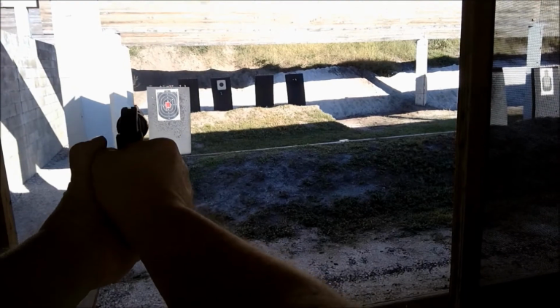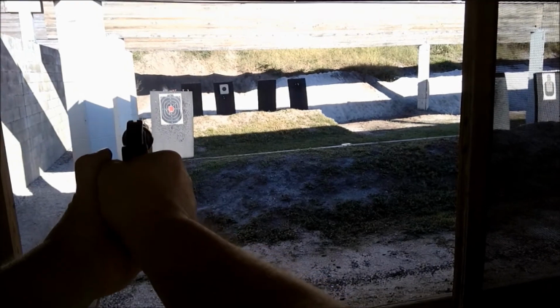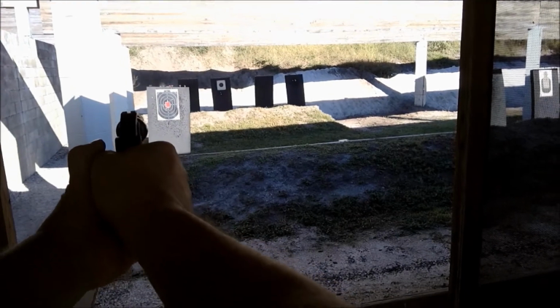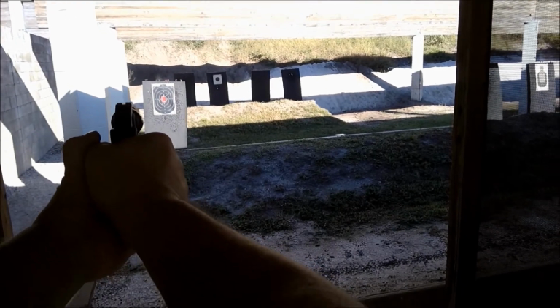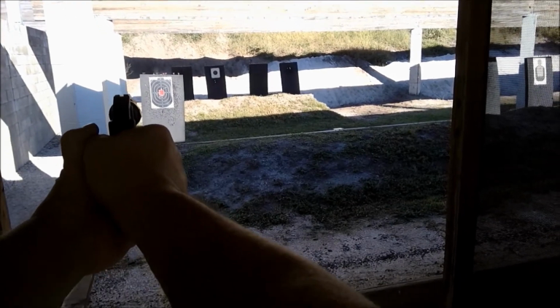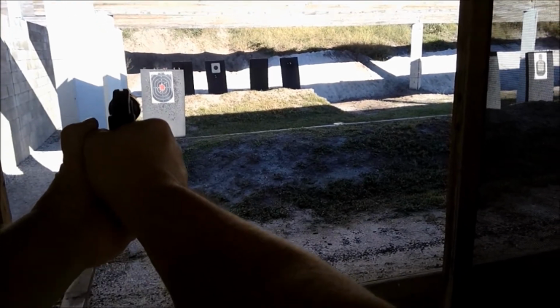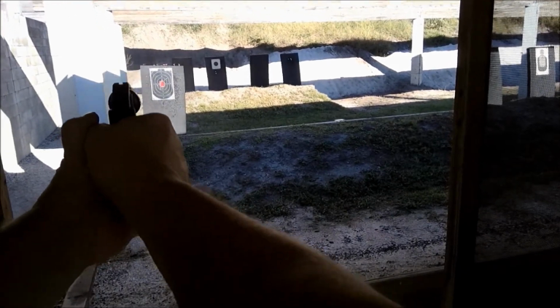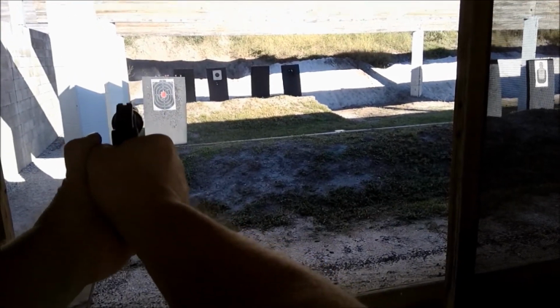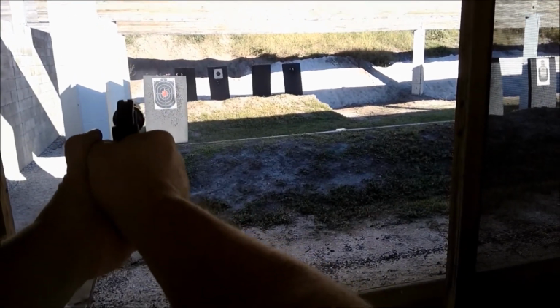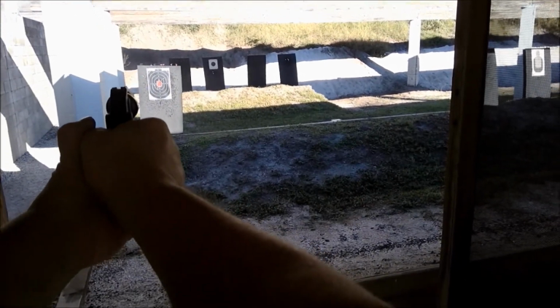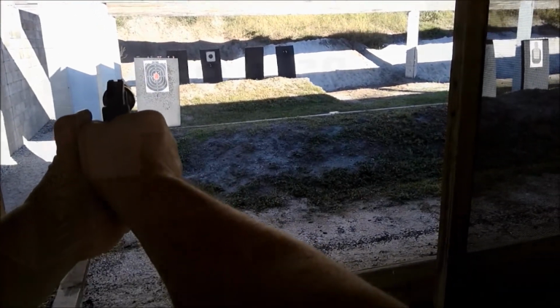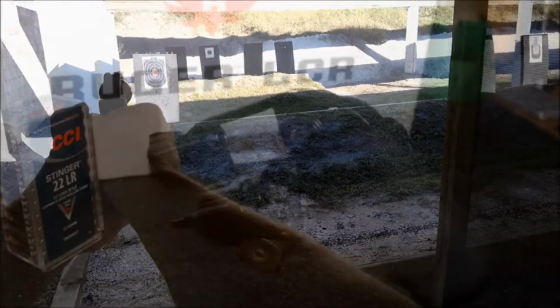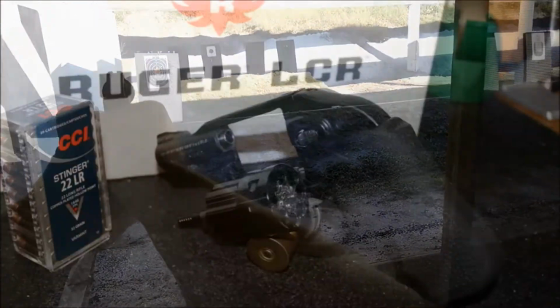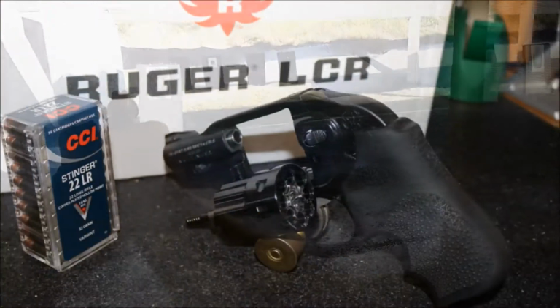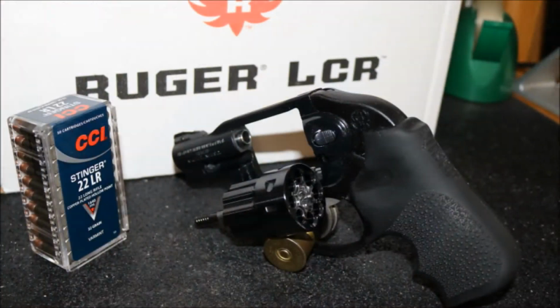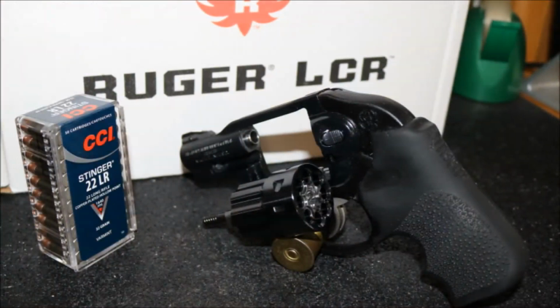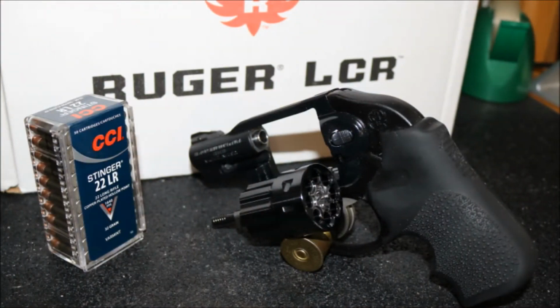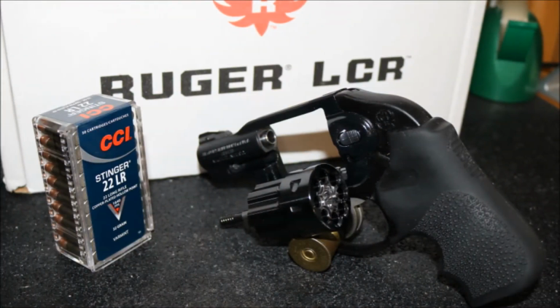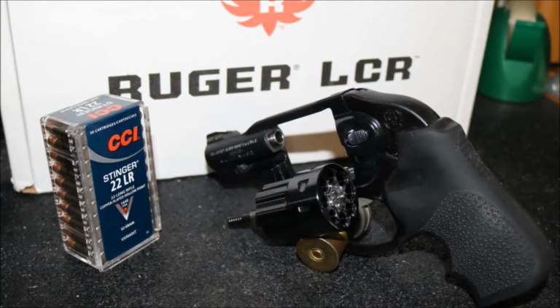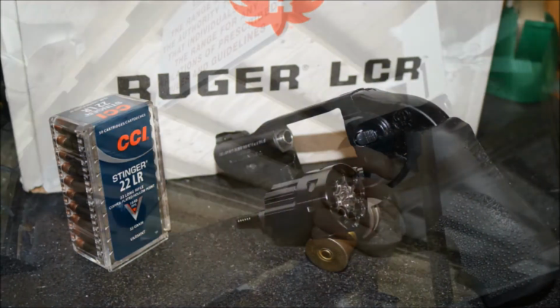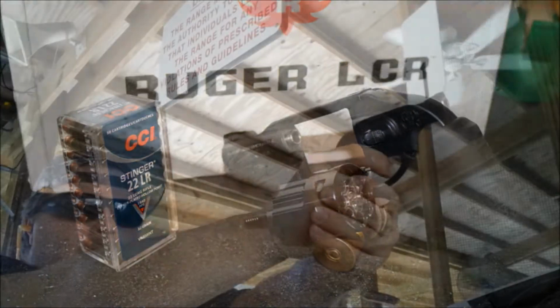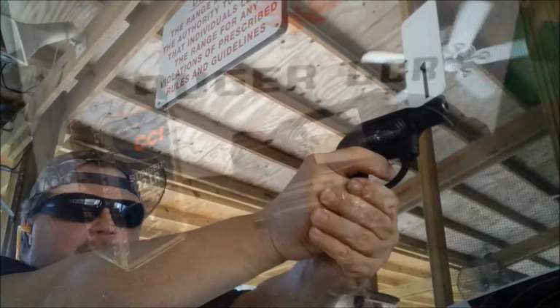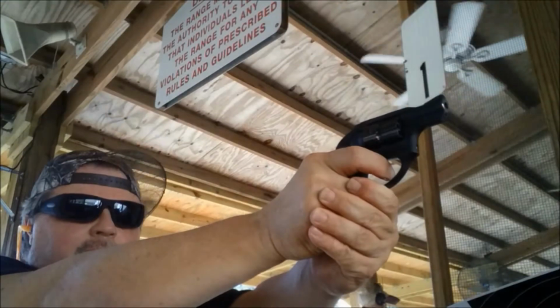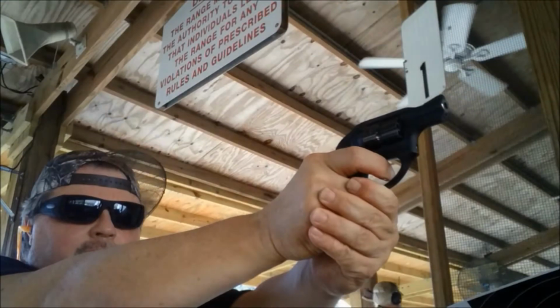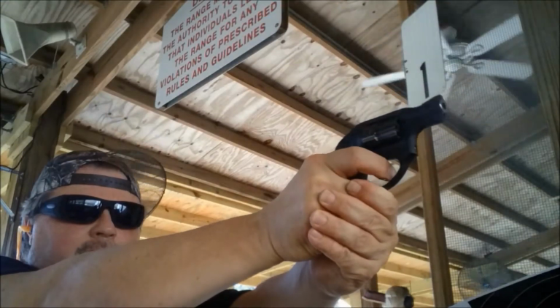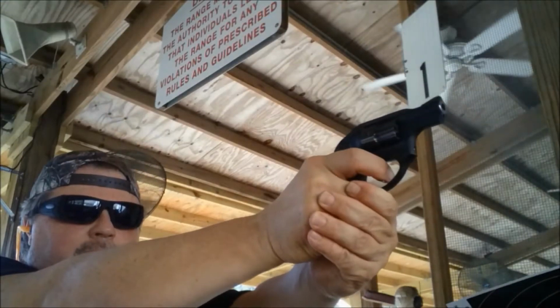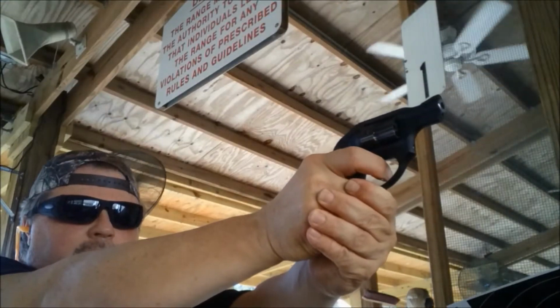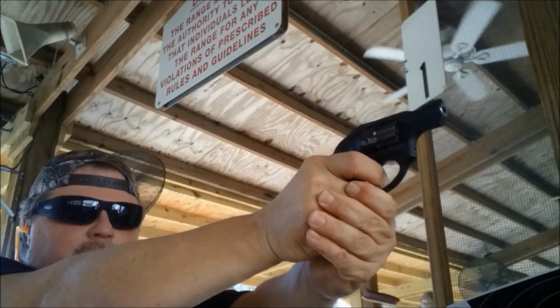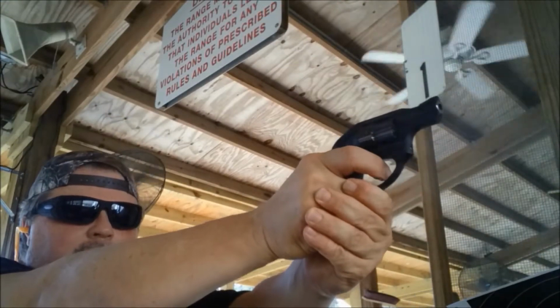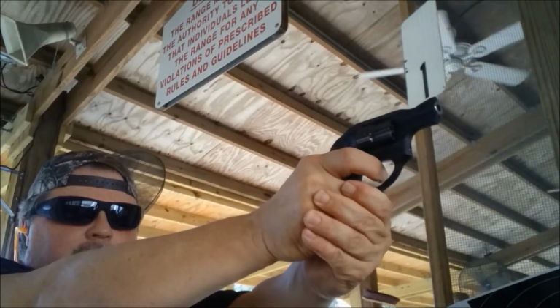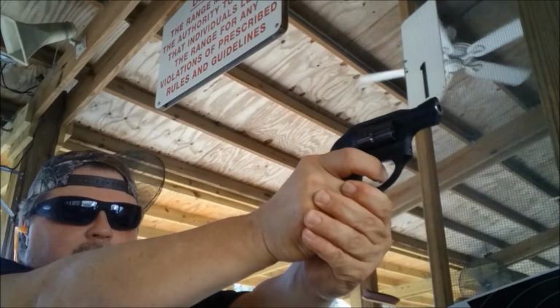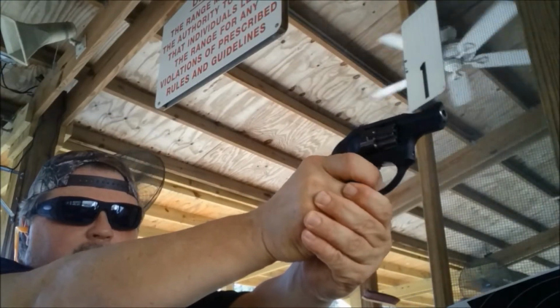This particular version is double action only. The gun comes equipped with a Hogue two-finger tamer grip, which is very comfortable.